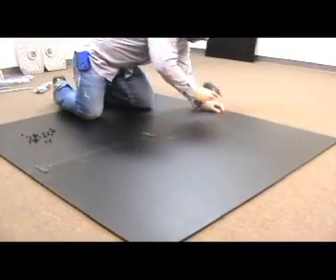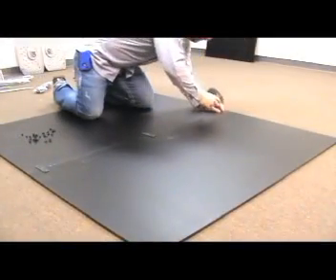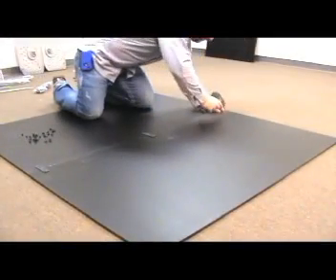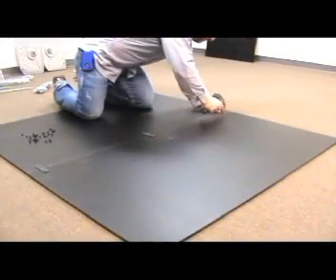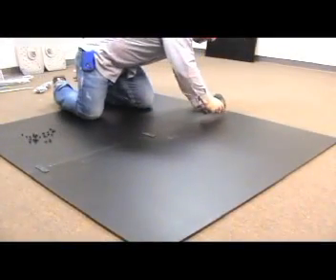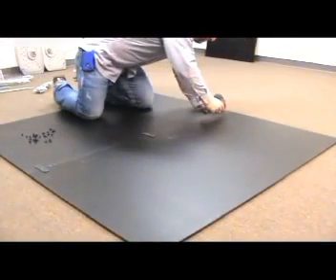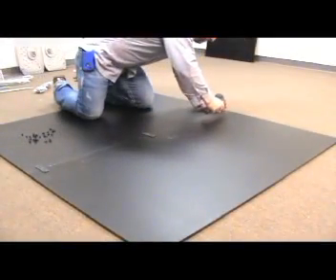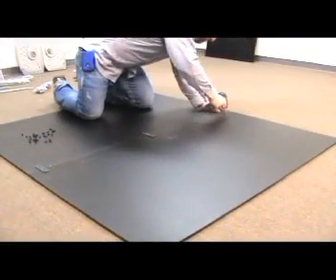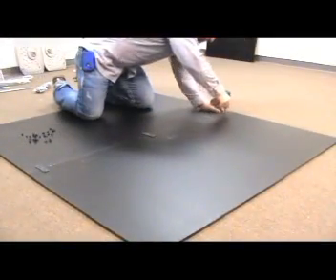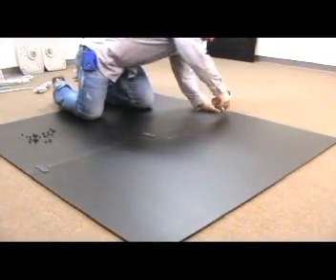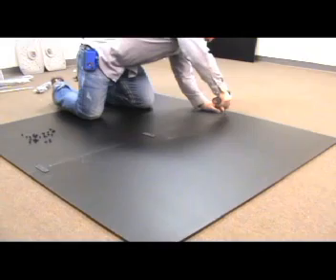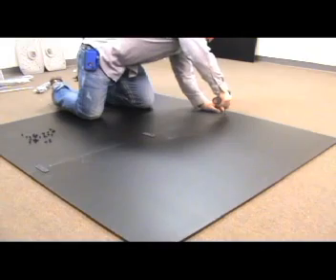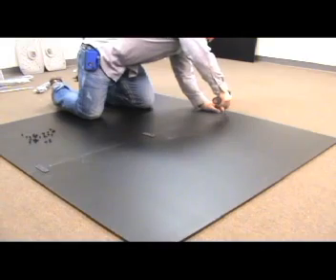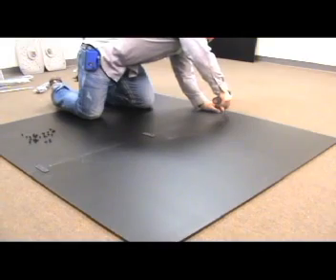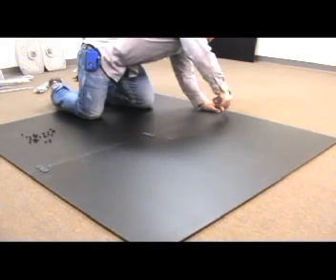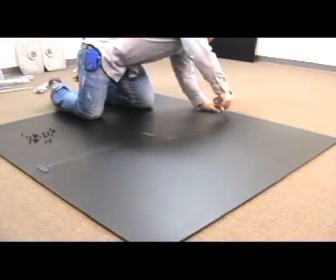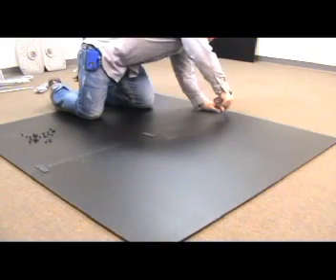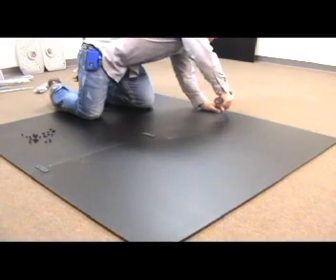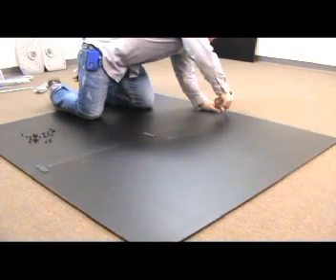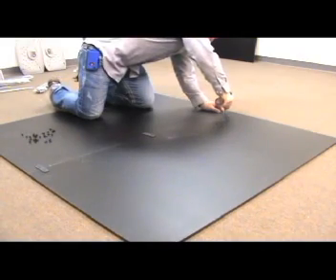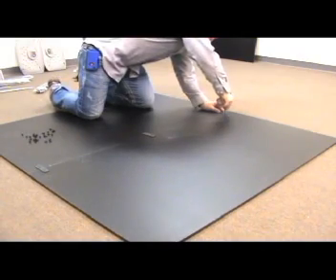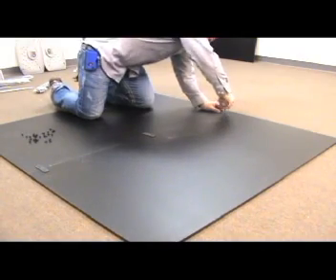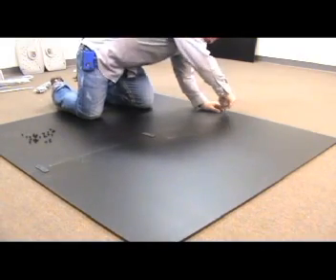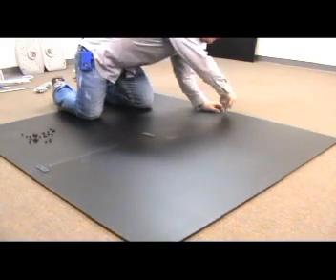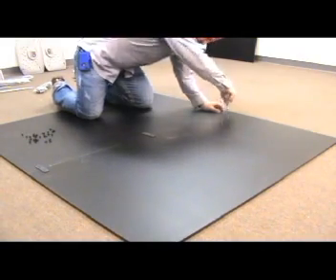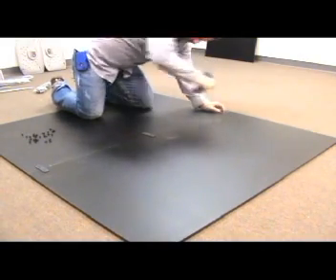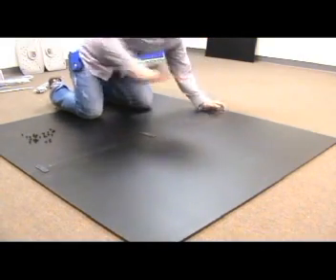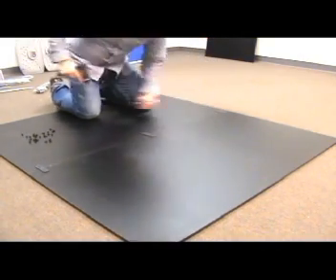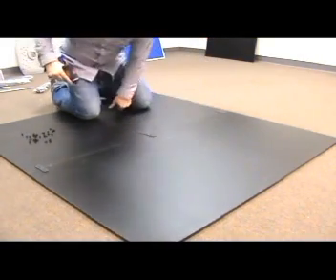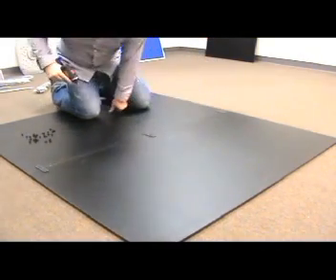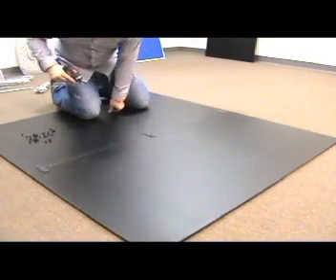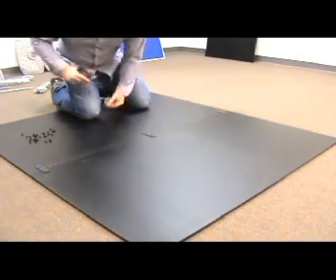When using a drill to assemble your table, make sure that you adjust the torque.